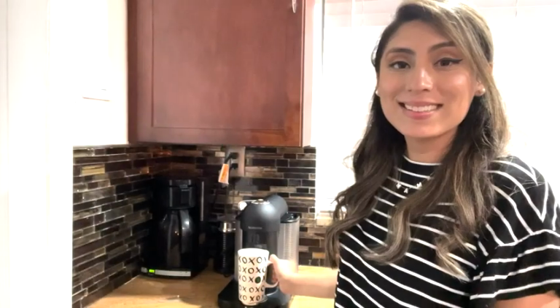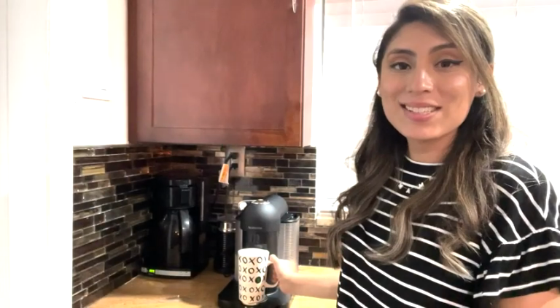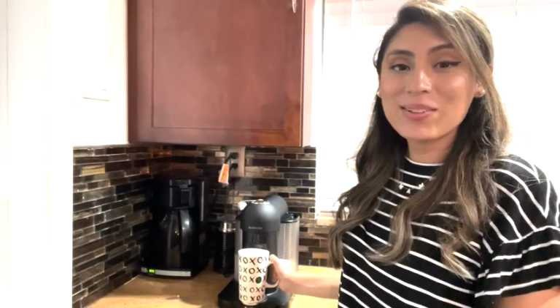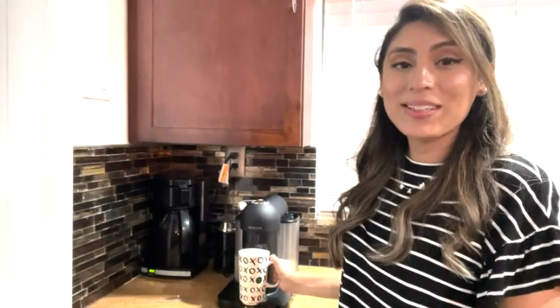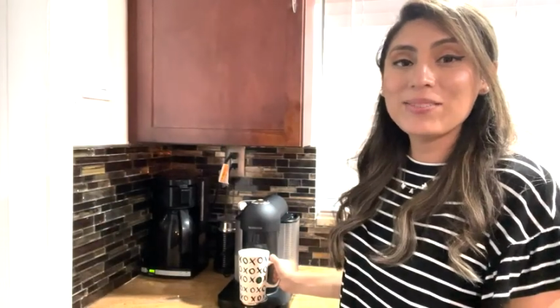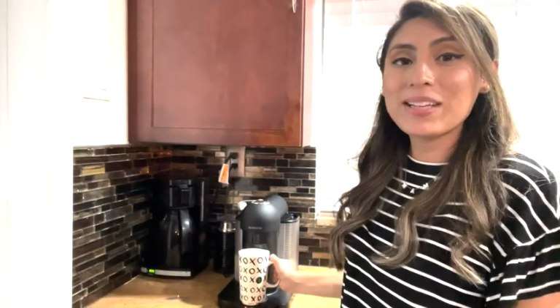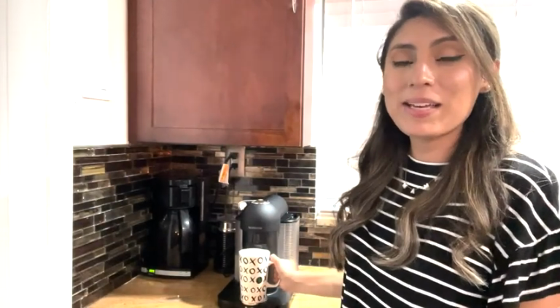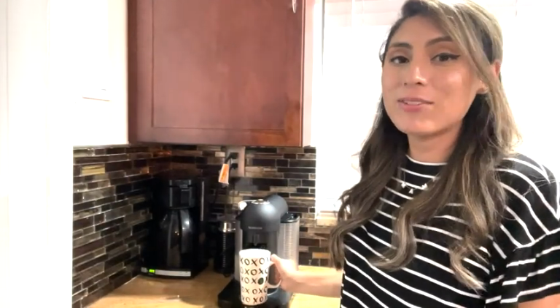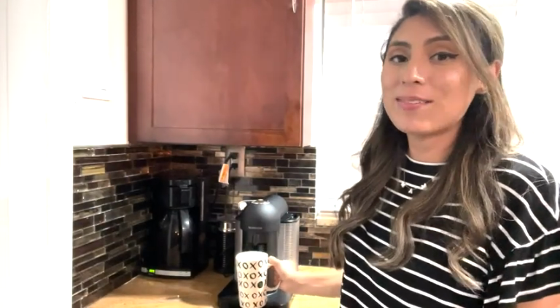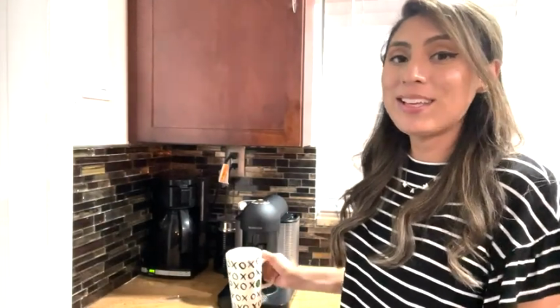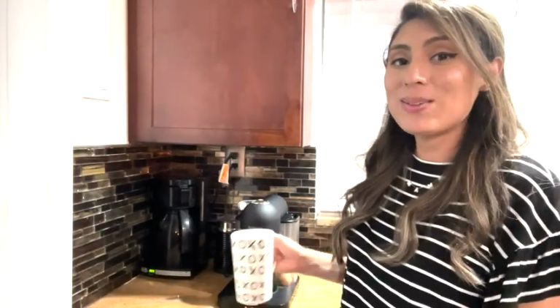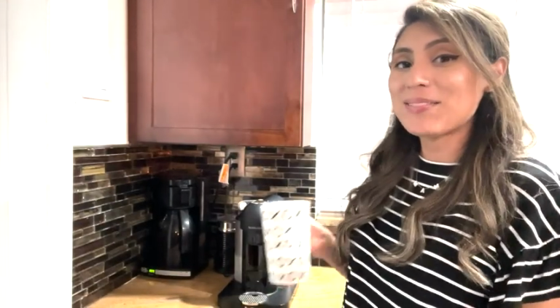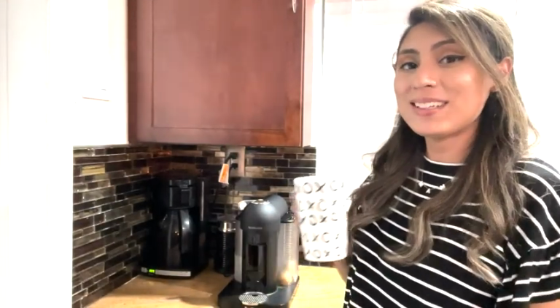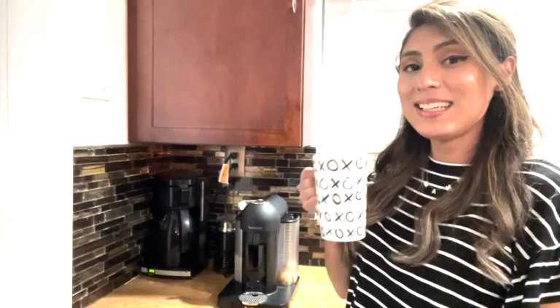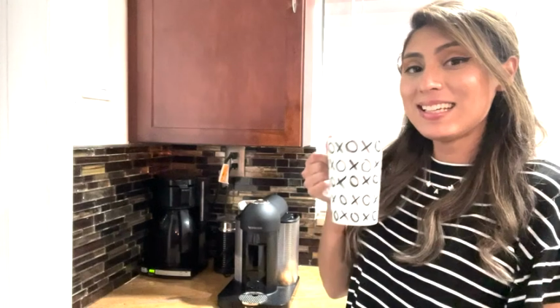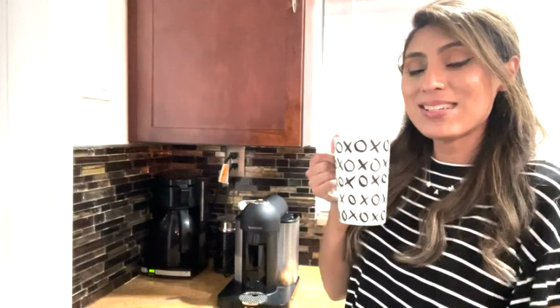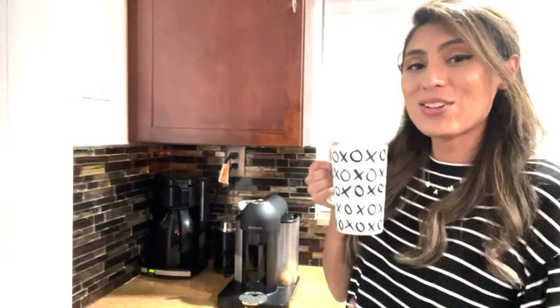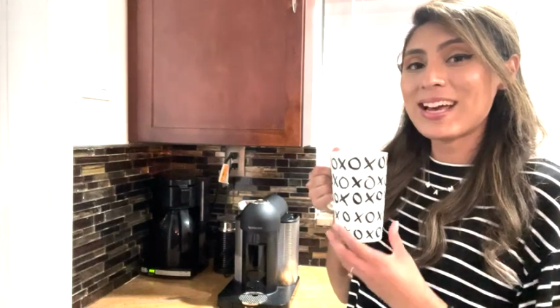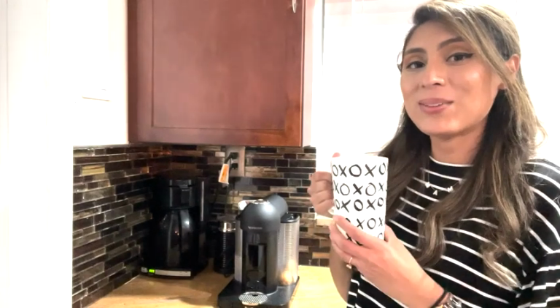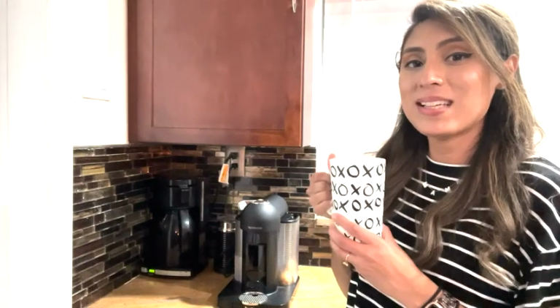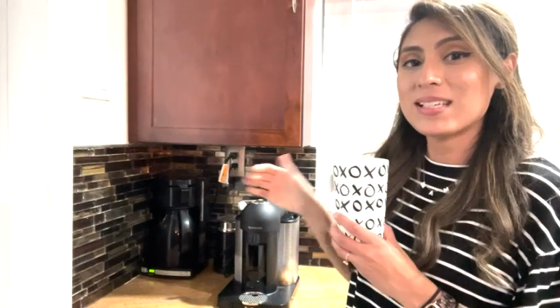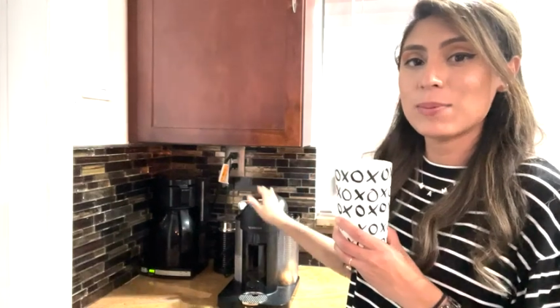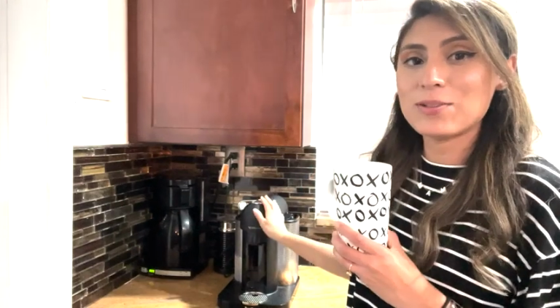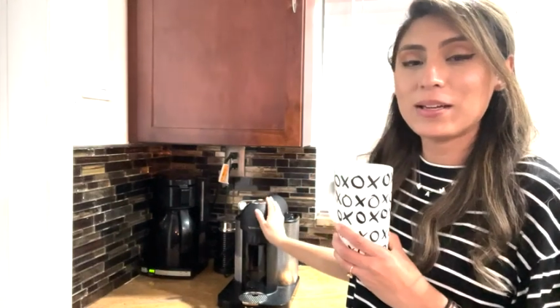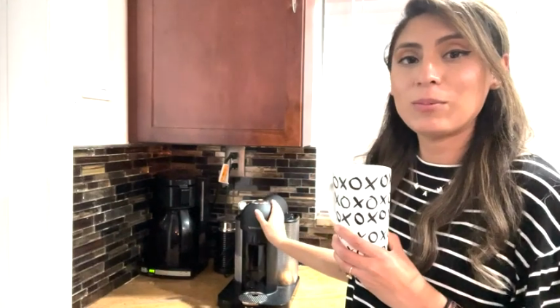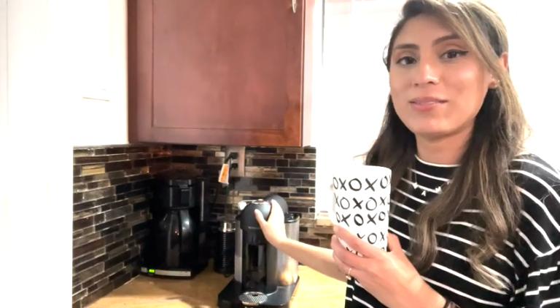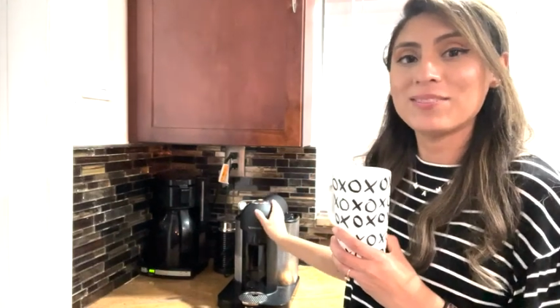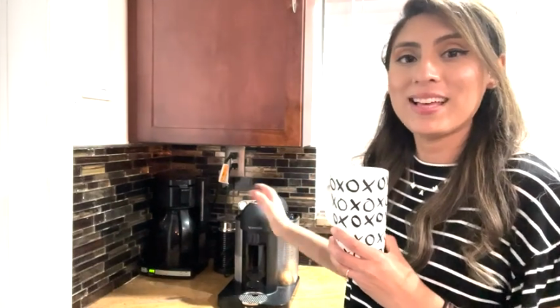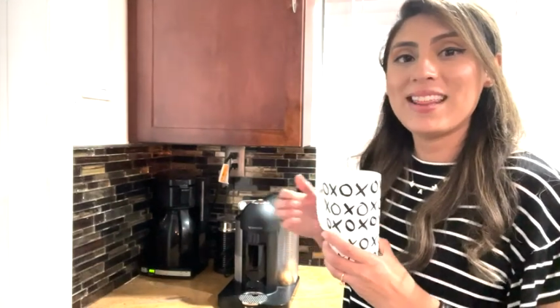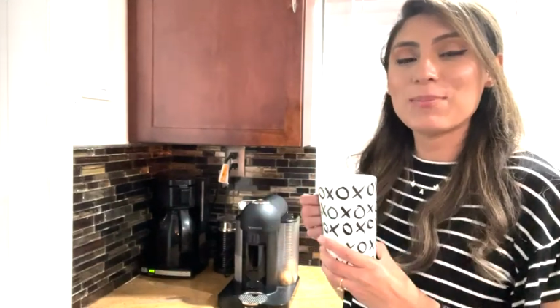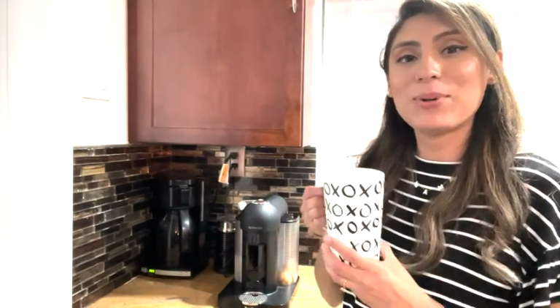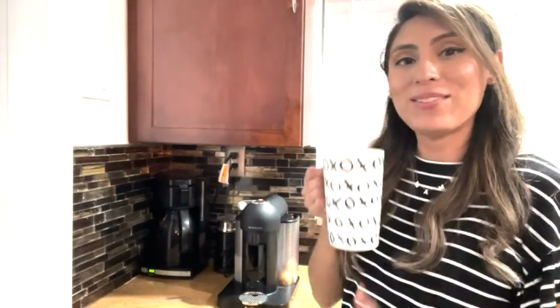So if you're looking for a yummy cup of coffee, you definitely need to try out this Nespresso maker from Breville. That's my point of view.